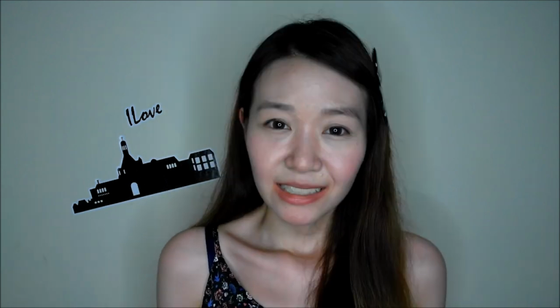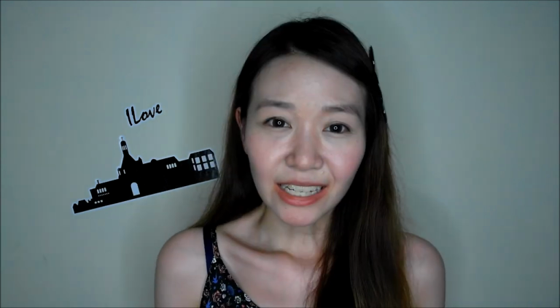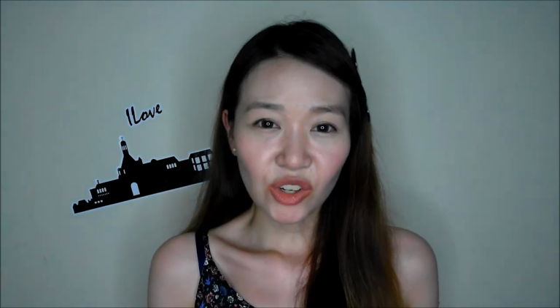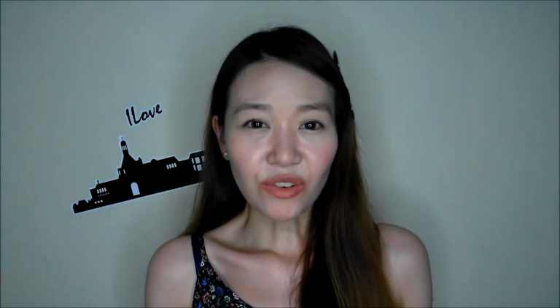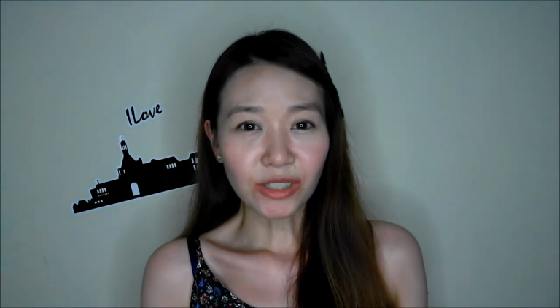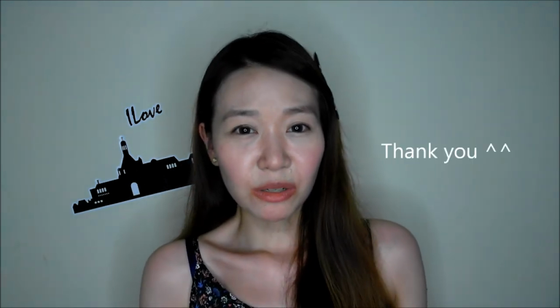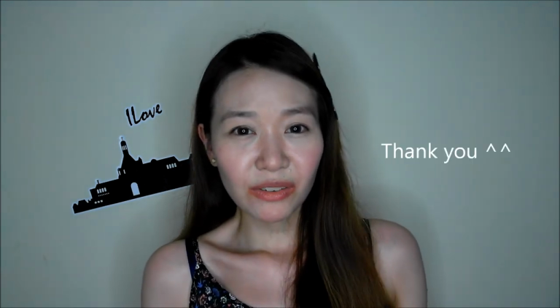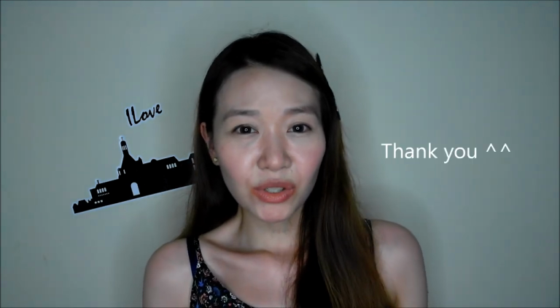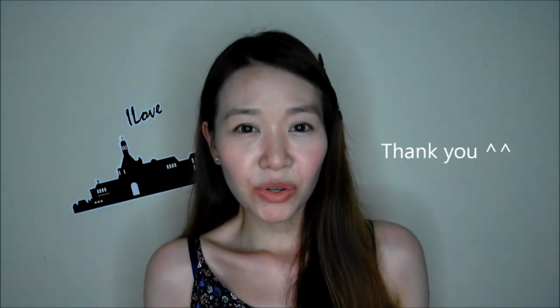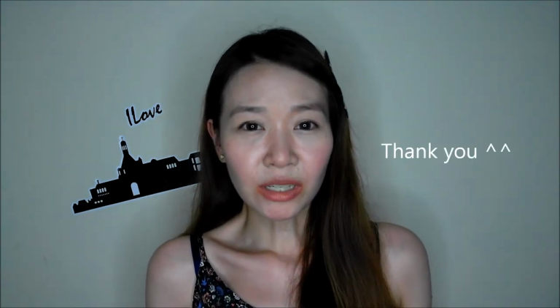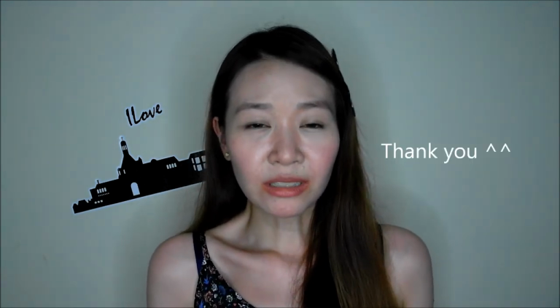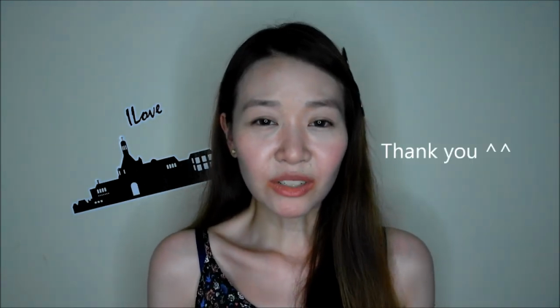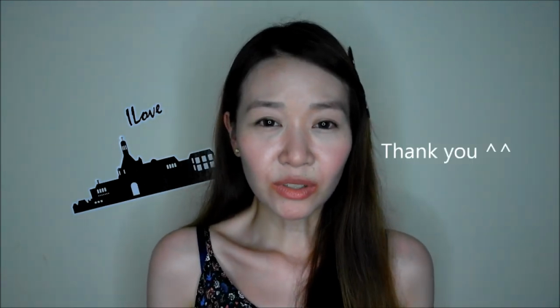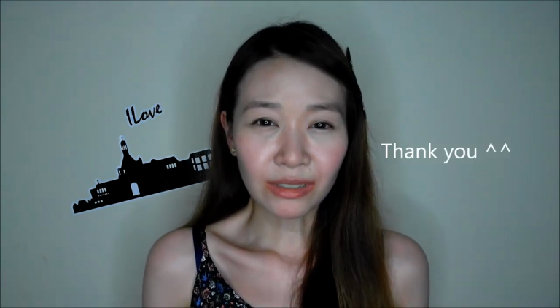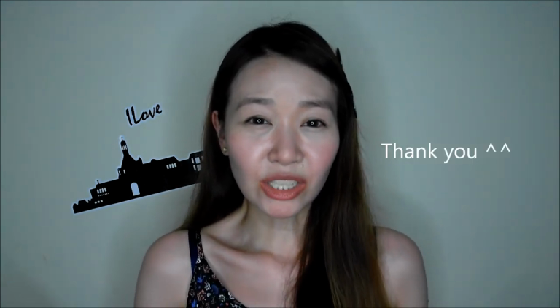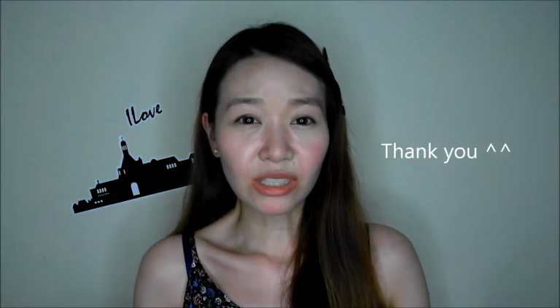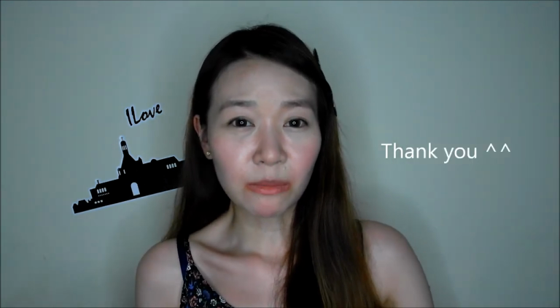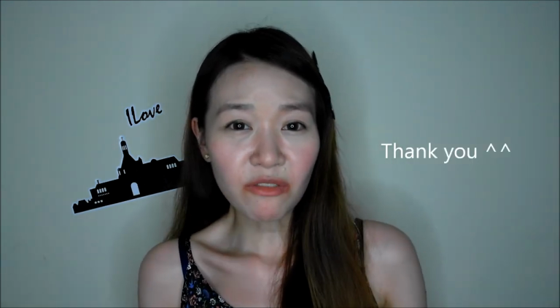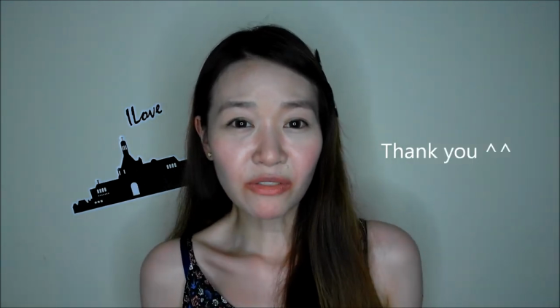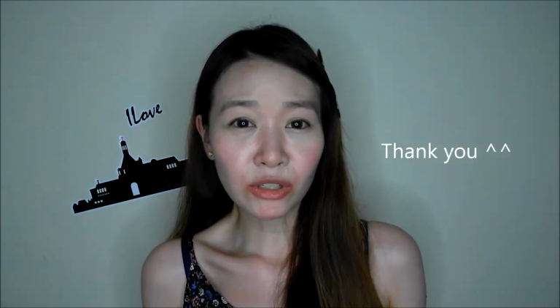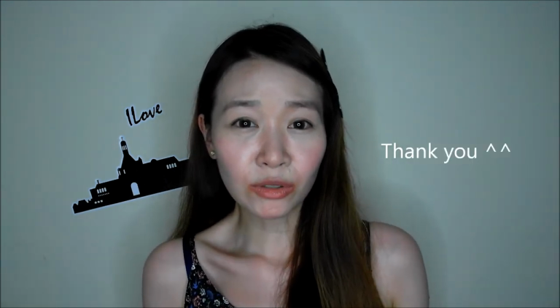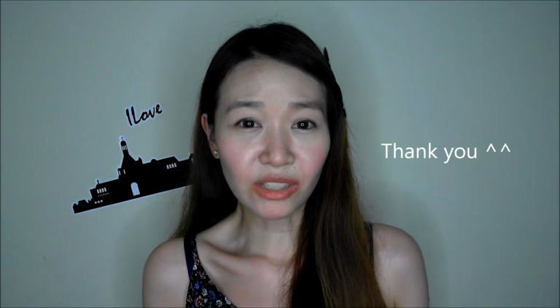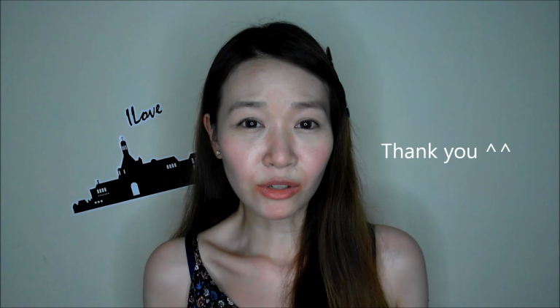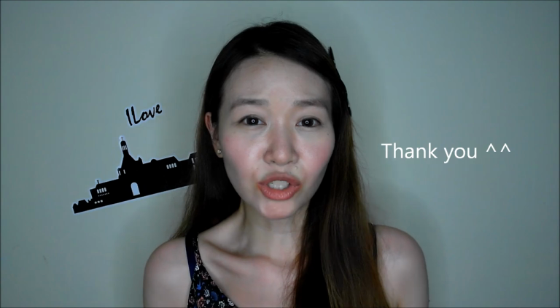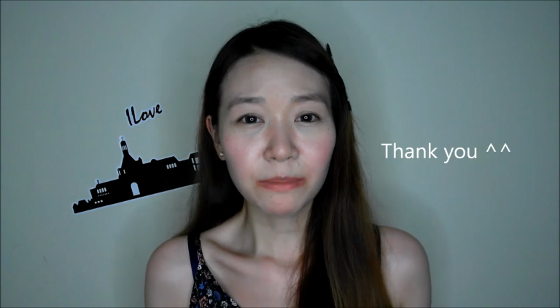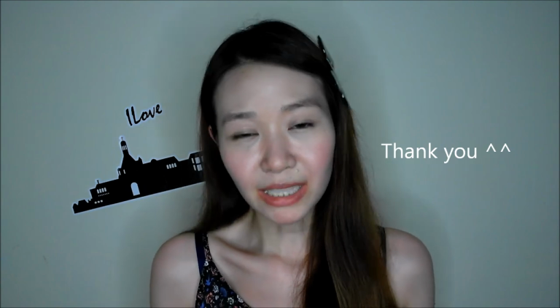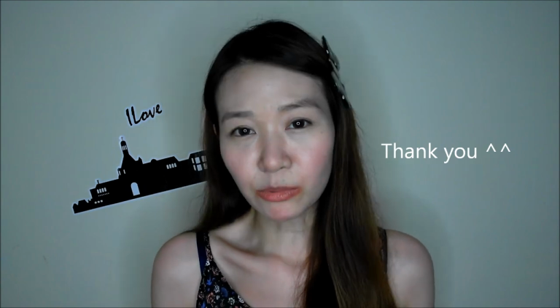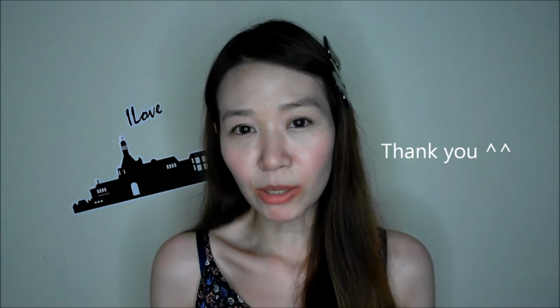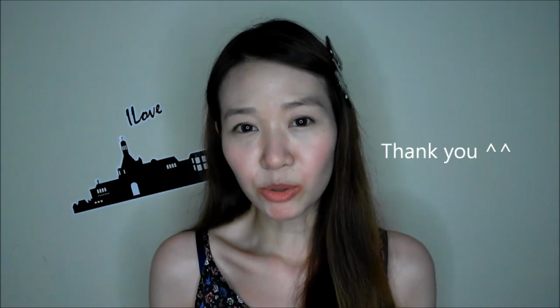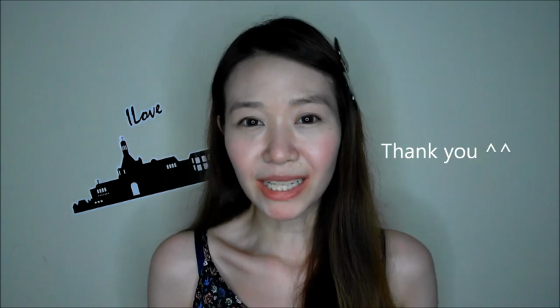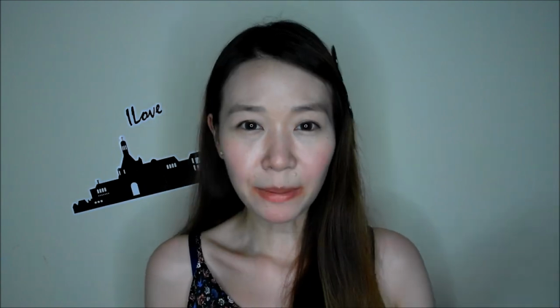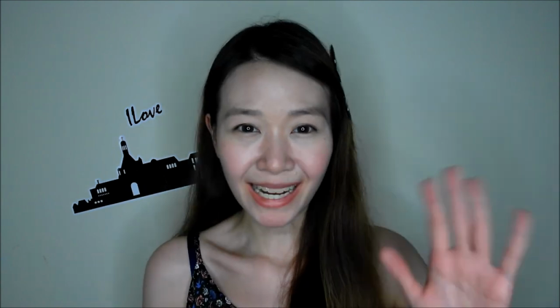Thank you for watching my video, and if you would like to see more of my videos in future, please subscribe to me. Bye bye!